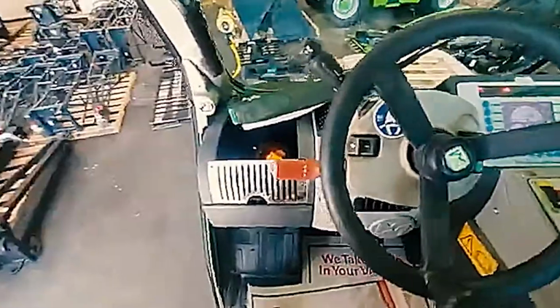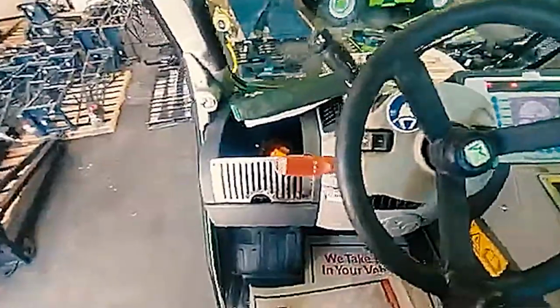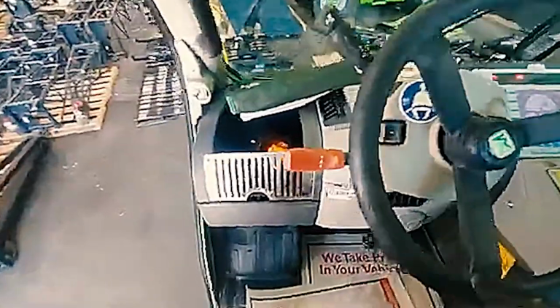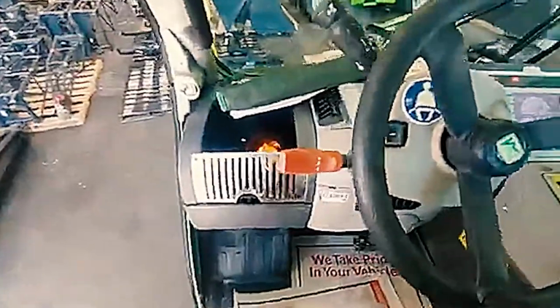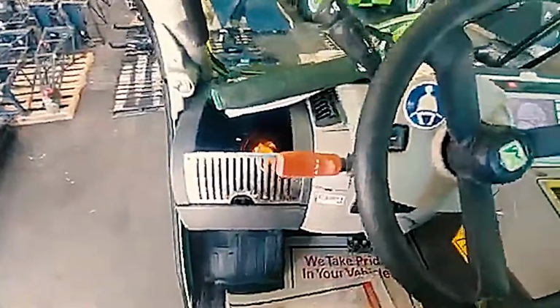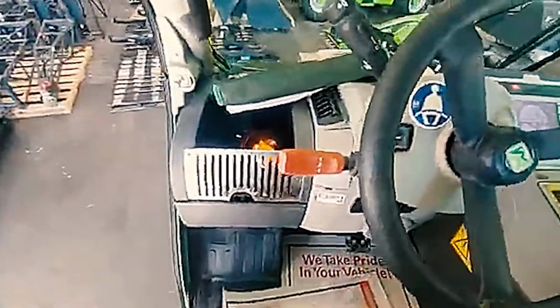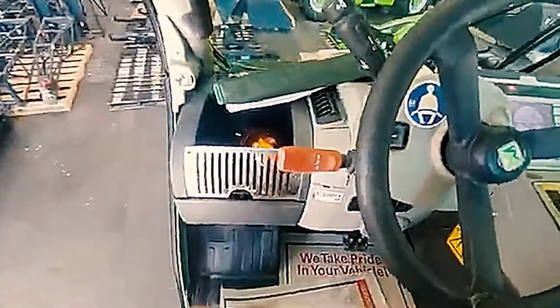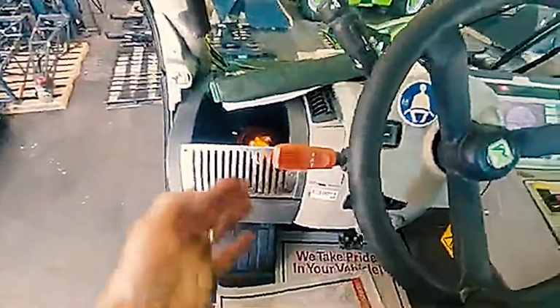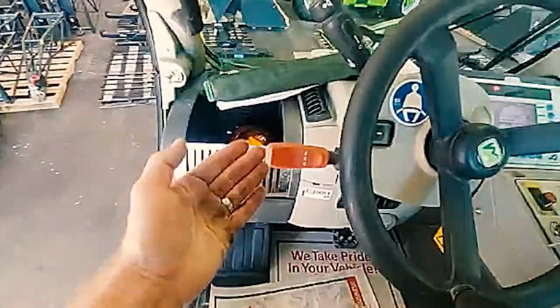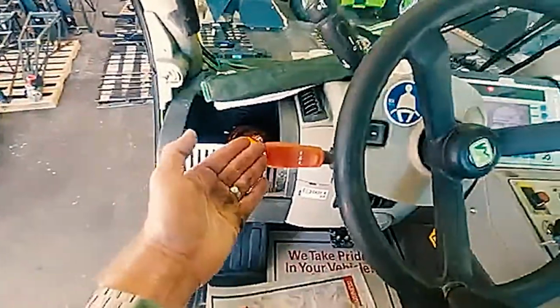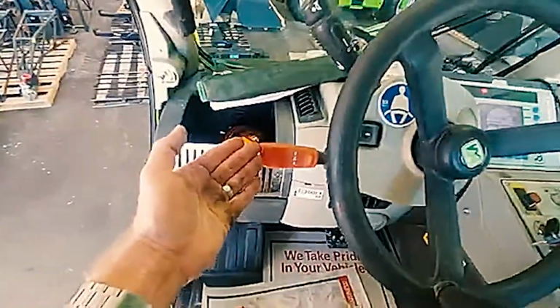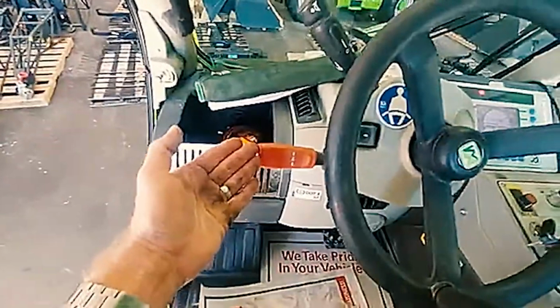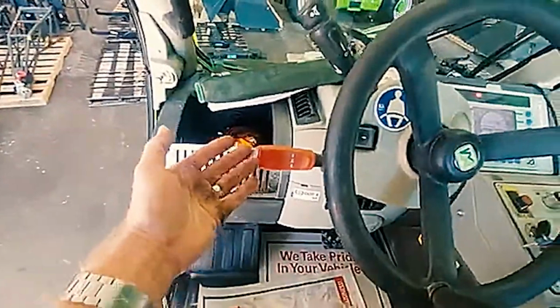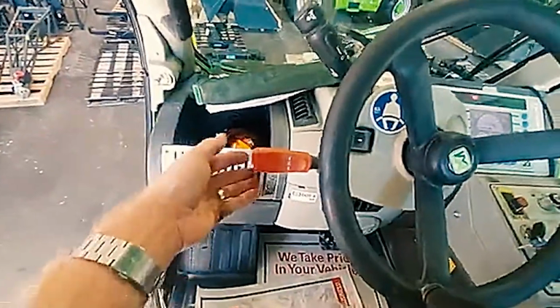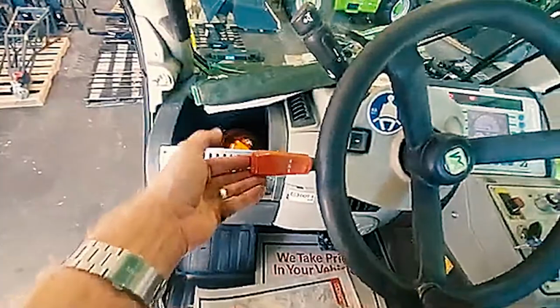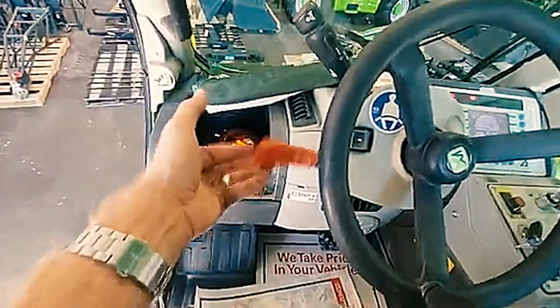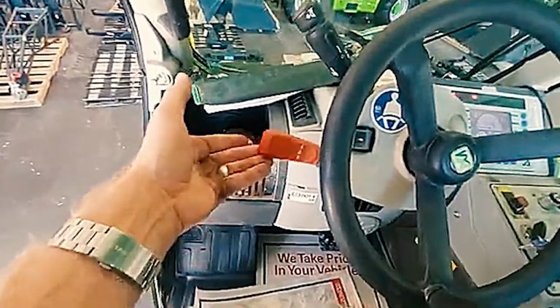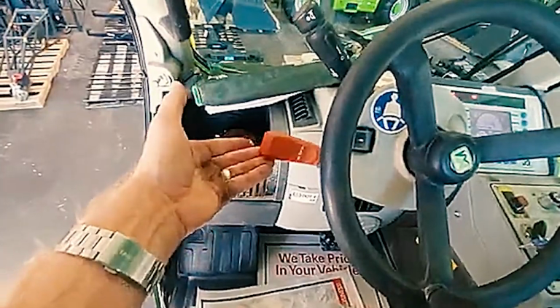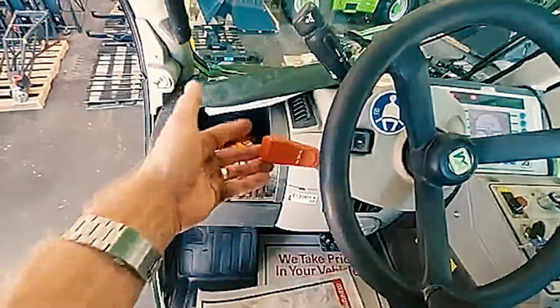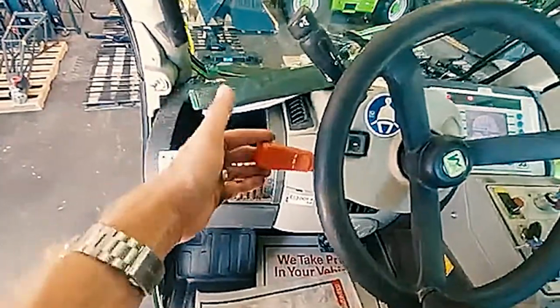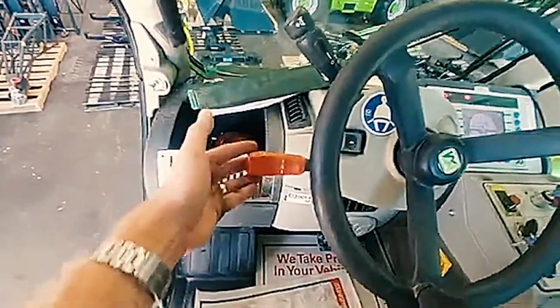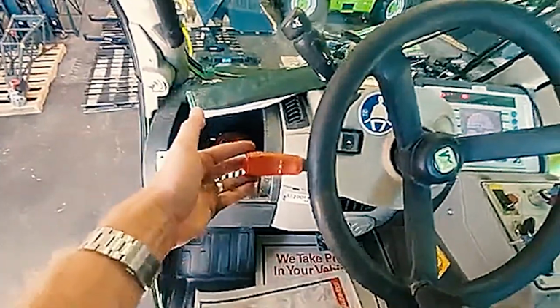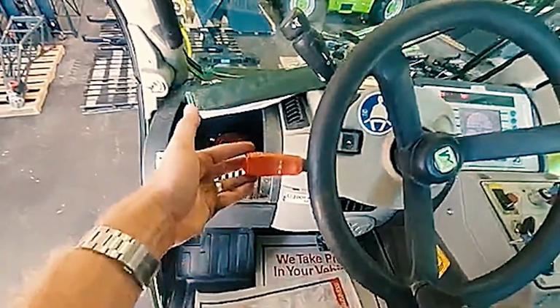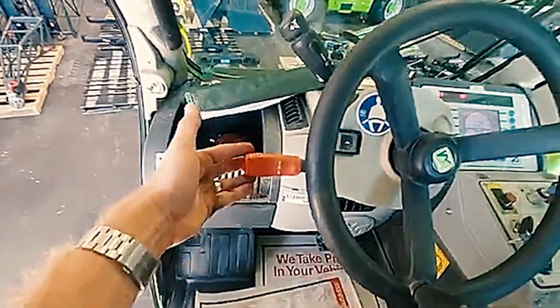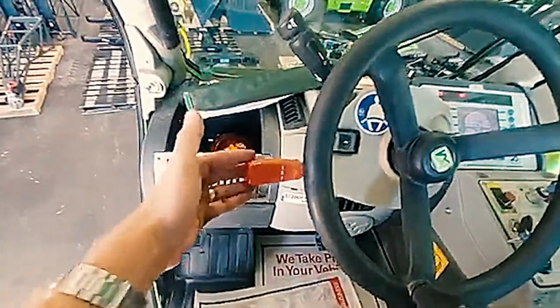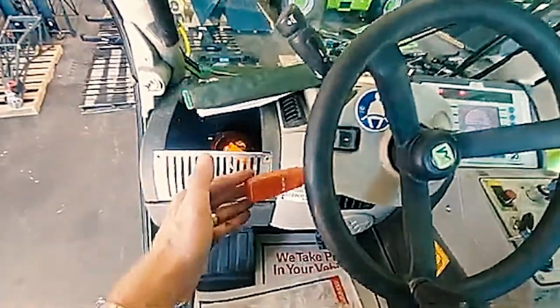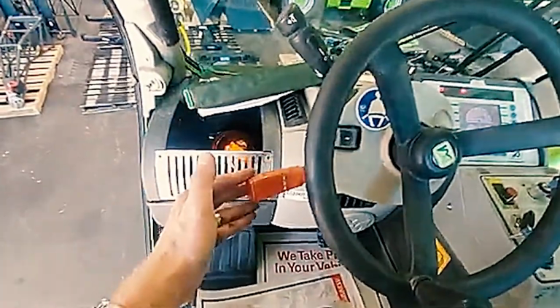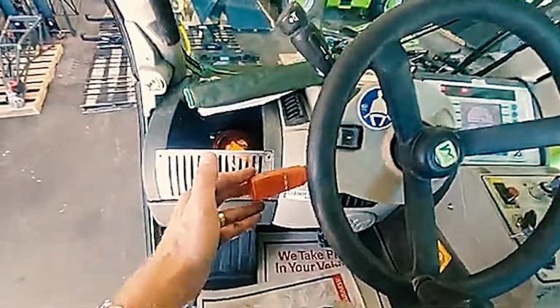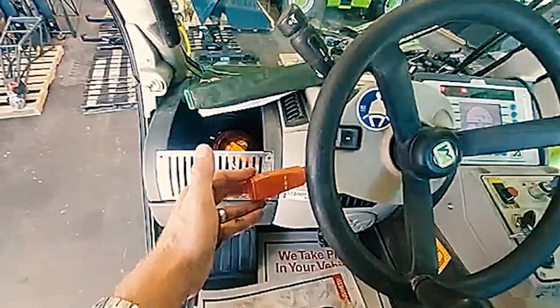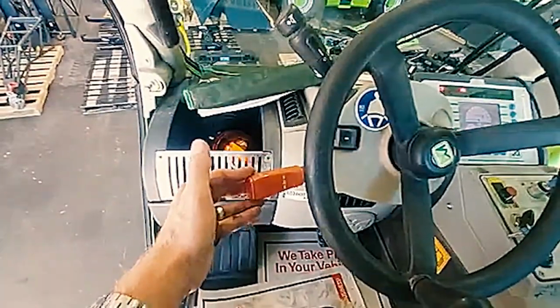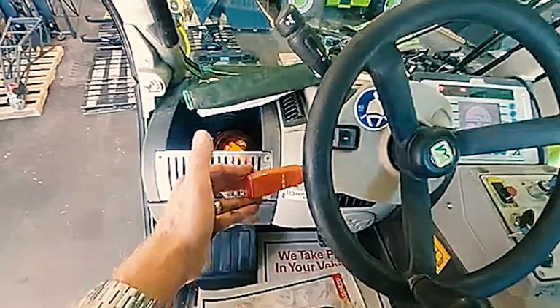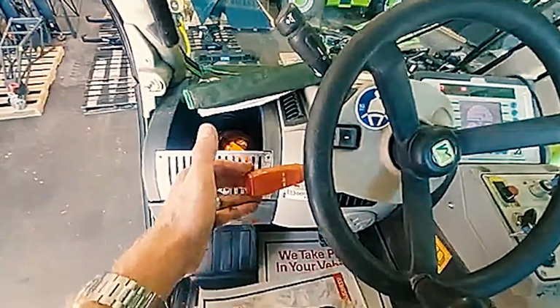On the left hand side, the red knob — this is your forward, neutral, and reverse selector.